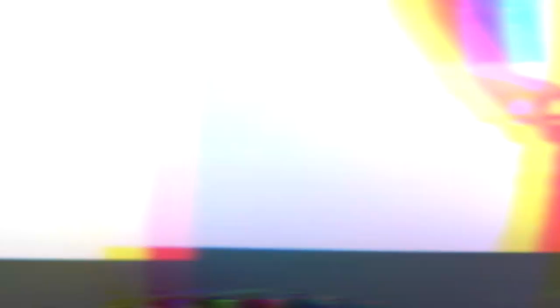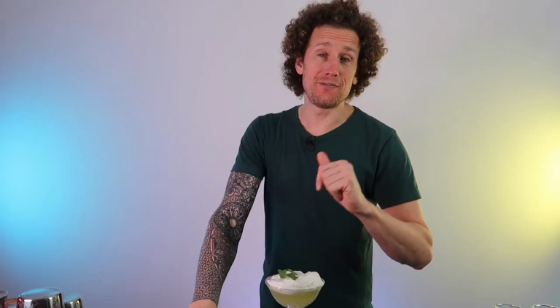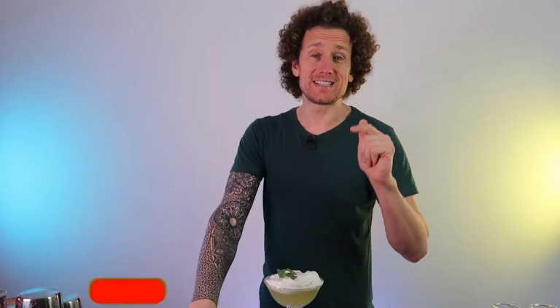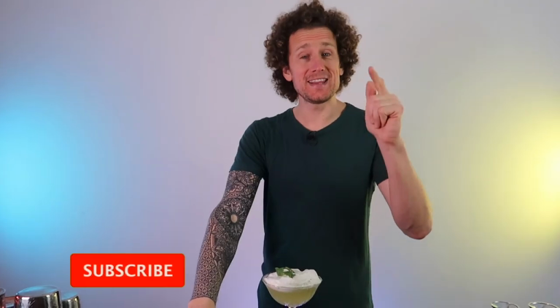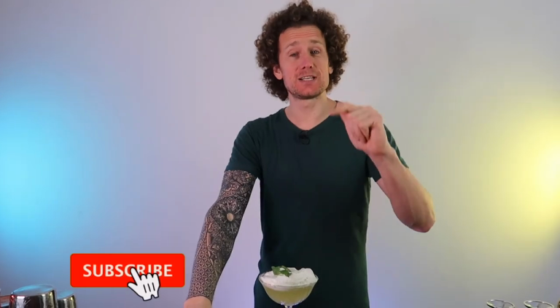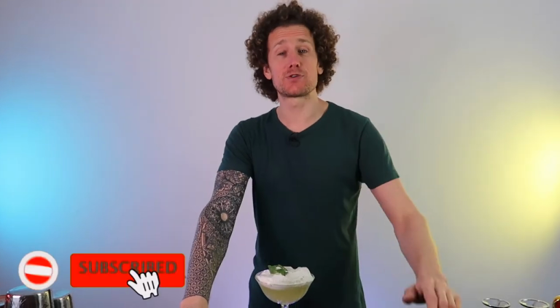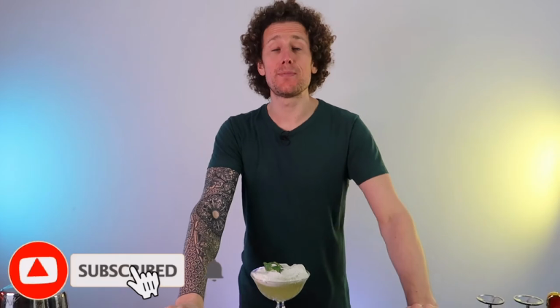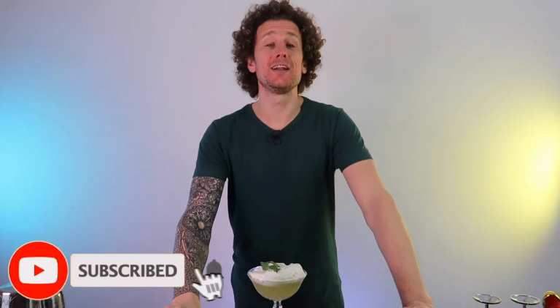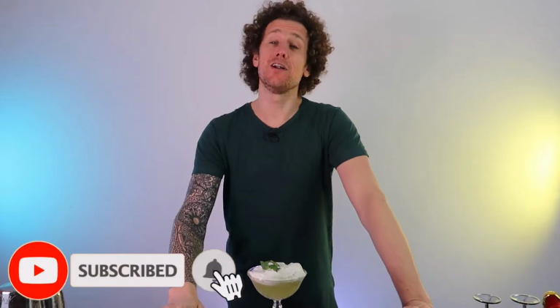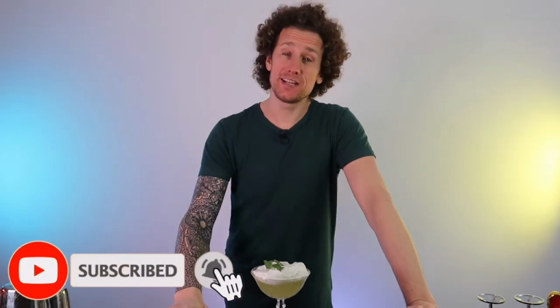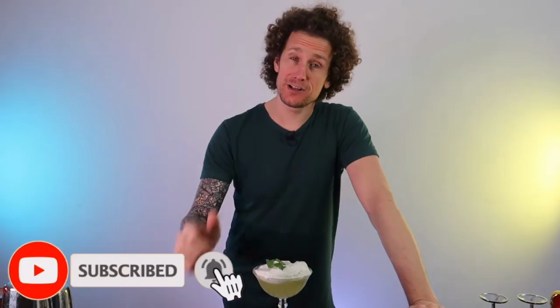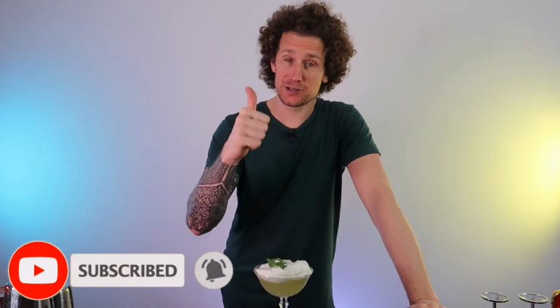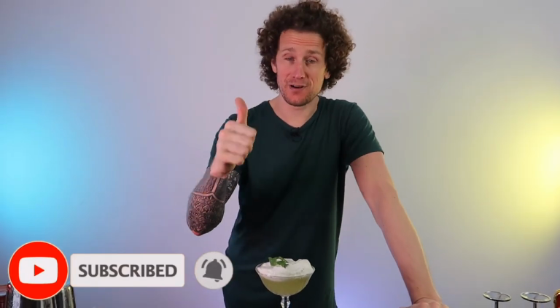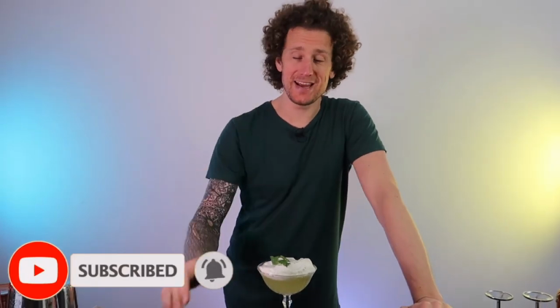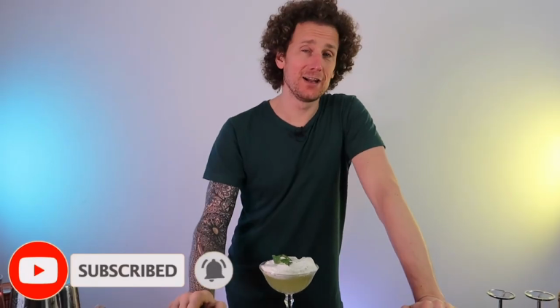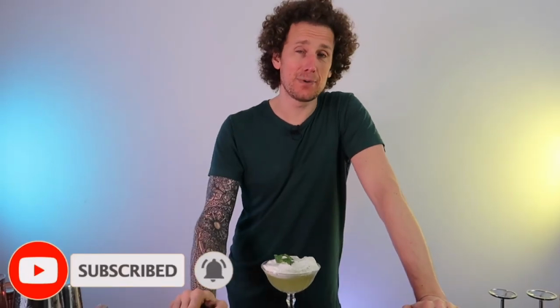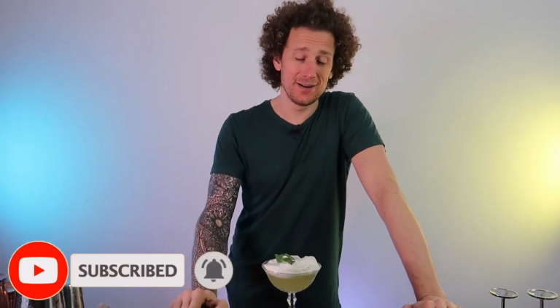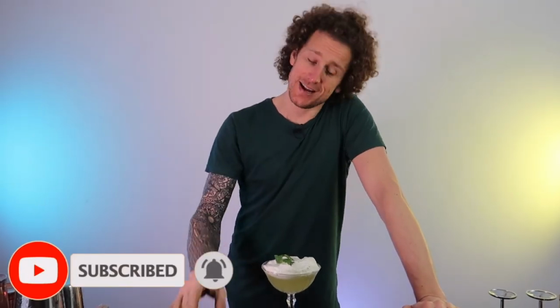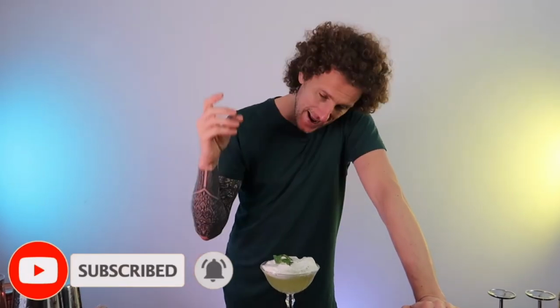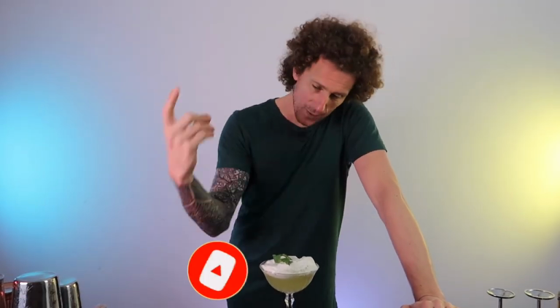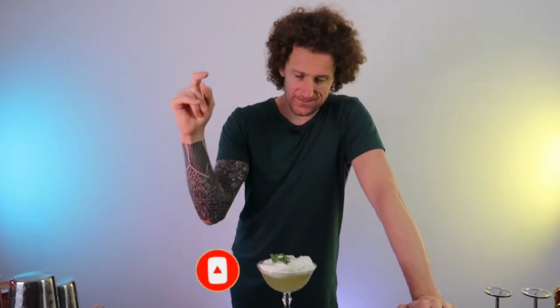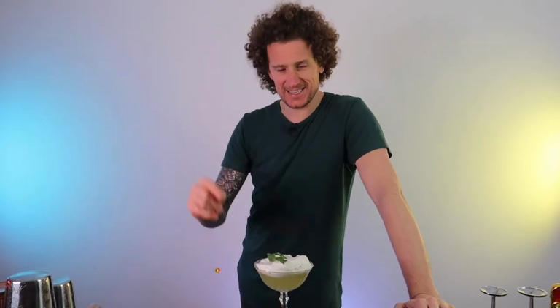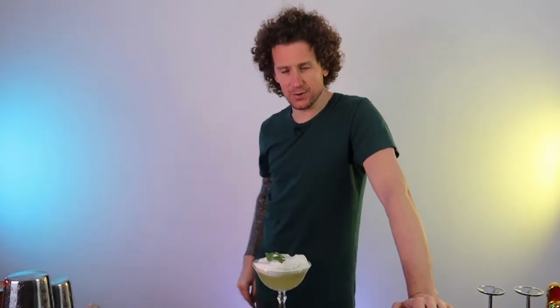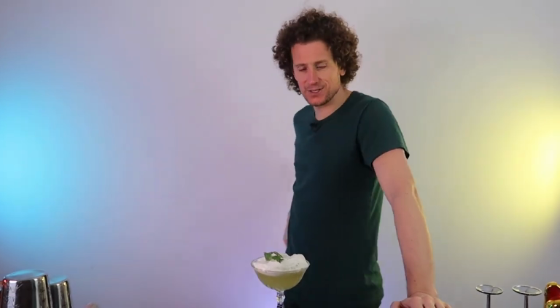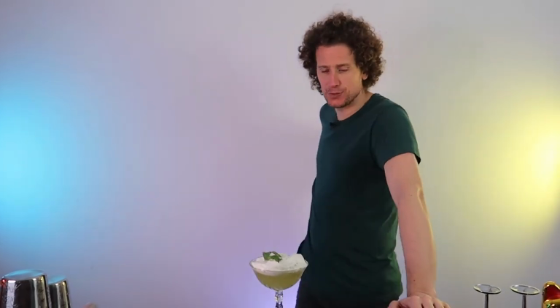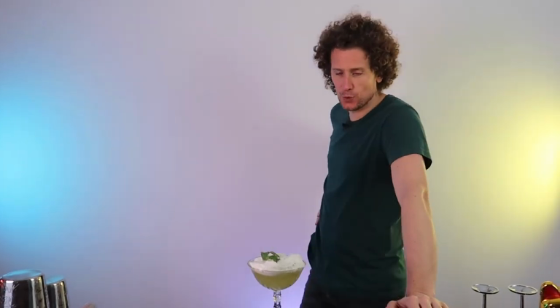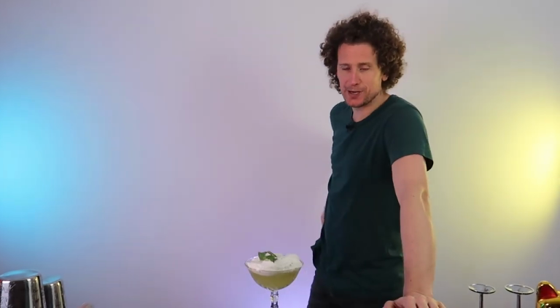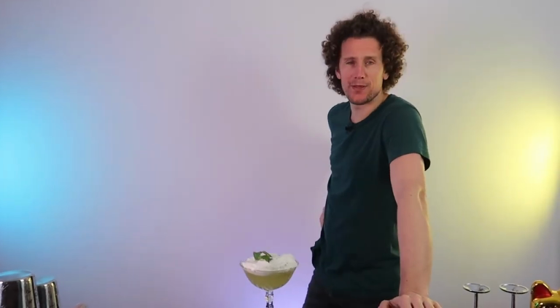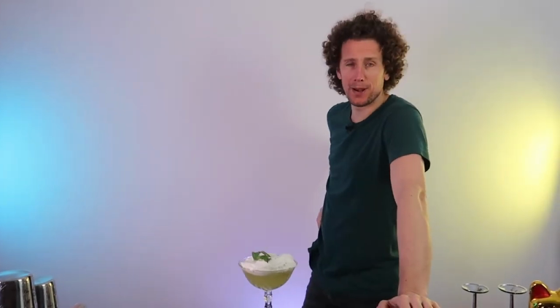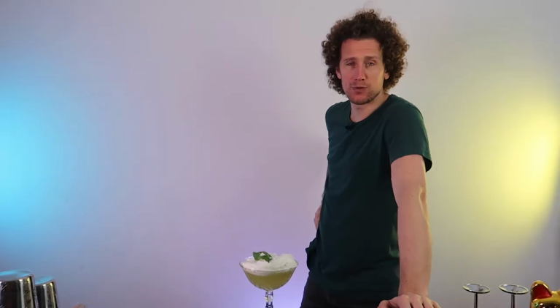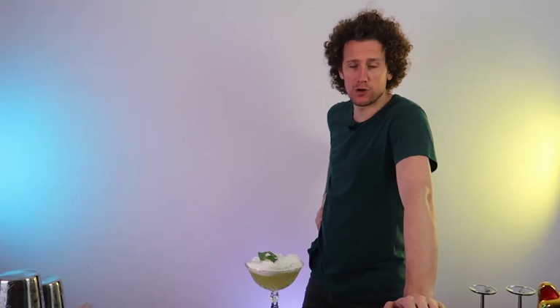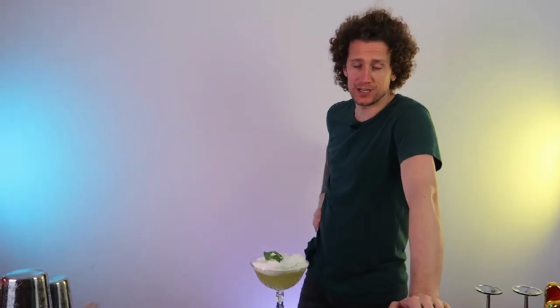Don't forget to hit that subscribe button and if you're liking the video so far hit the like button. Now let's get on to talking about the Black Run cocktail.